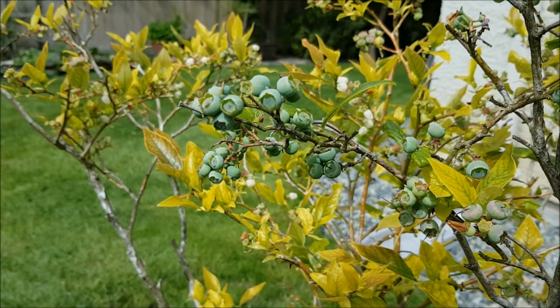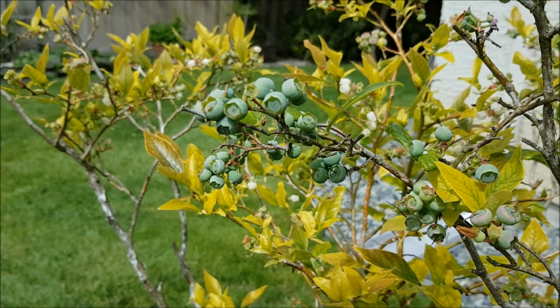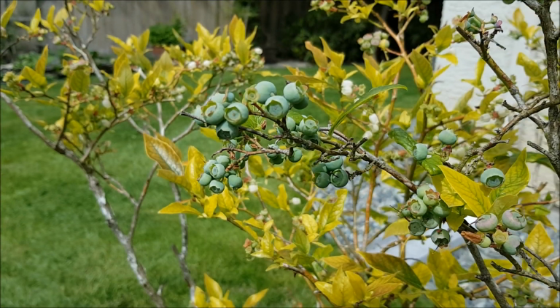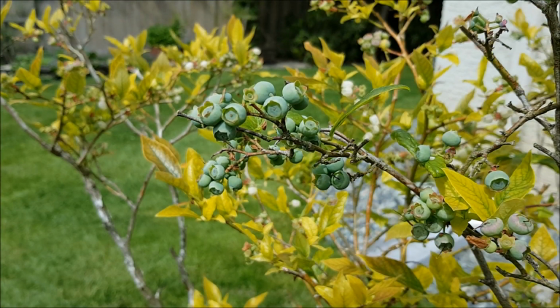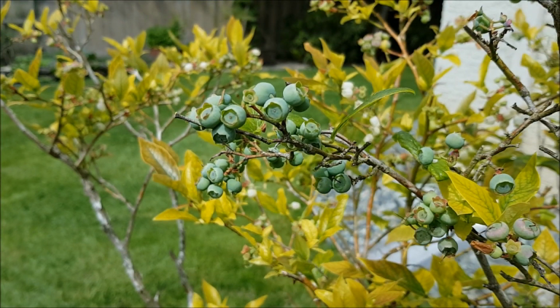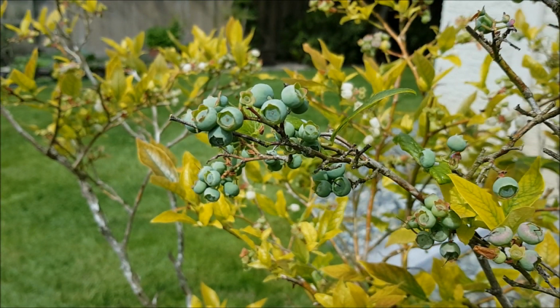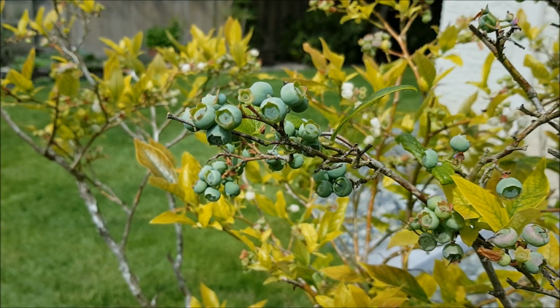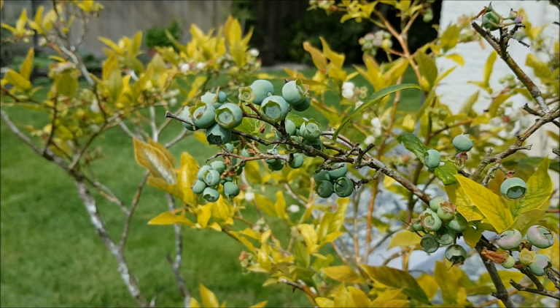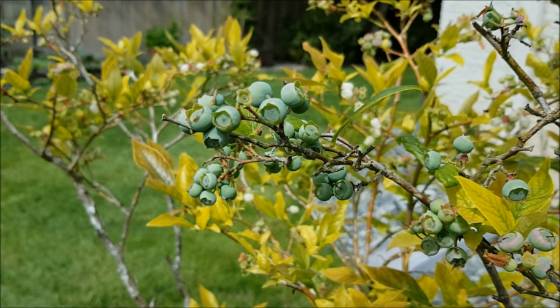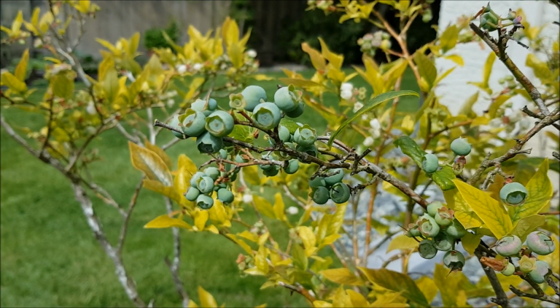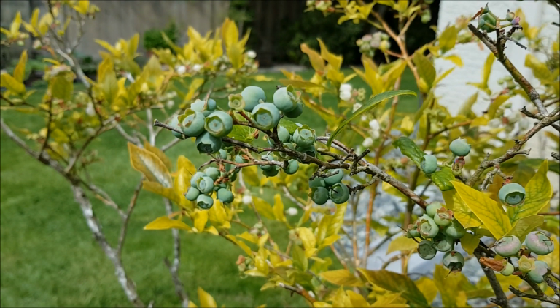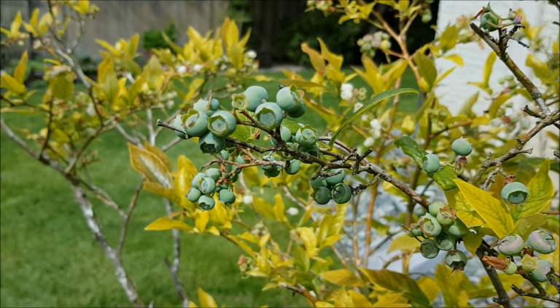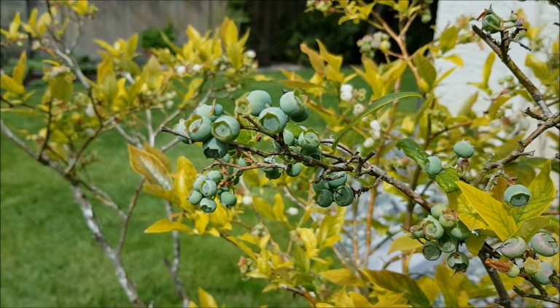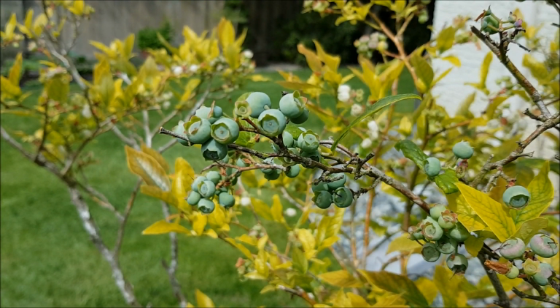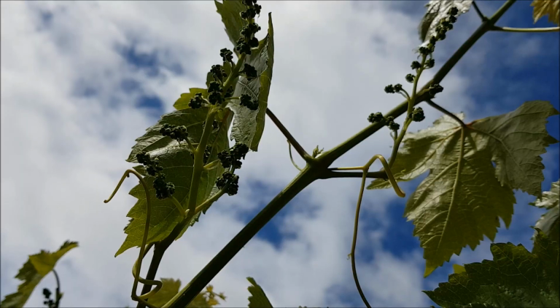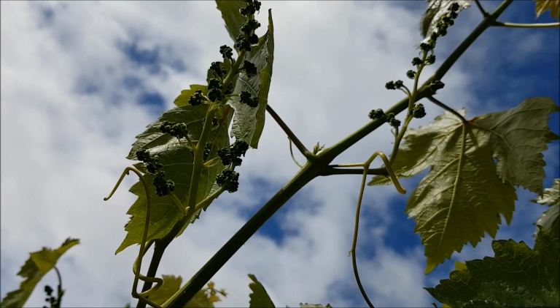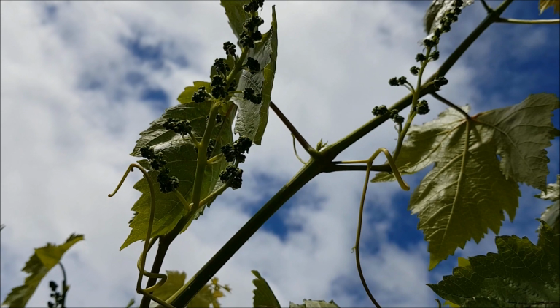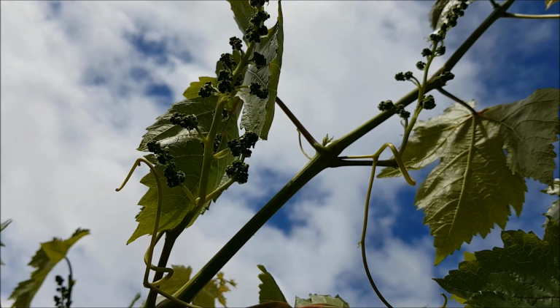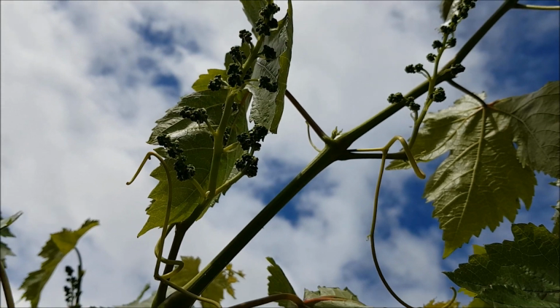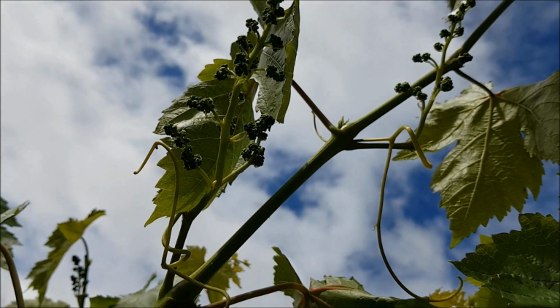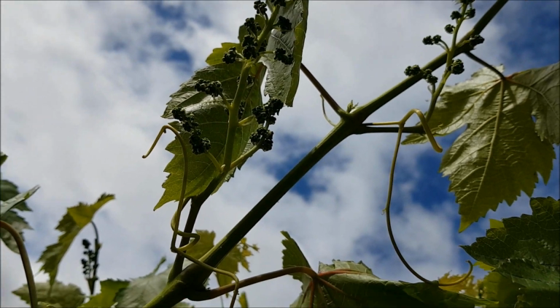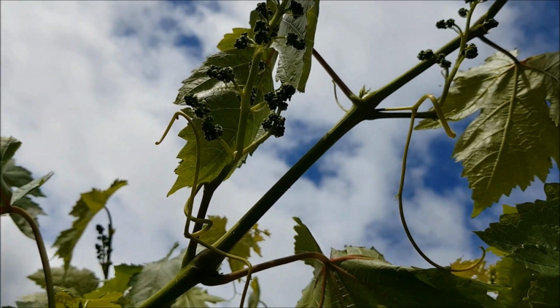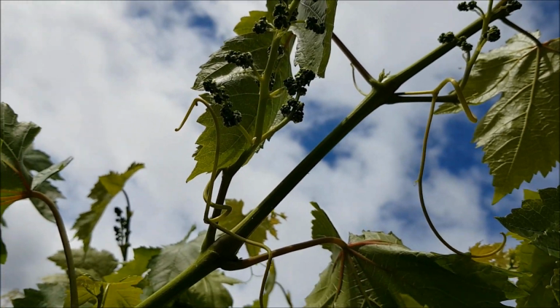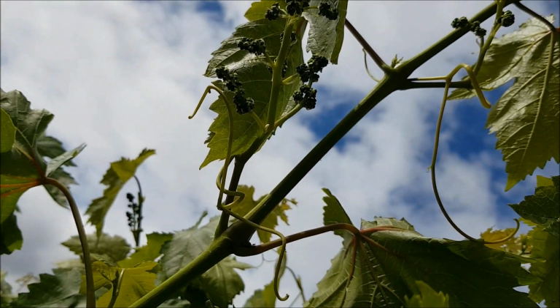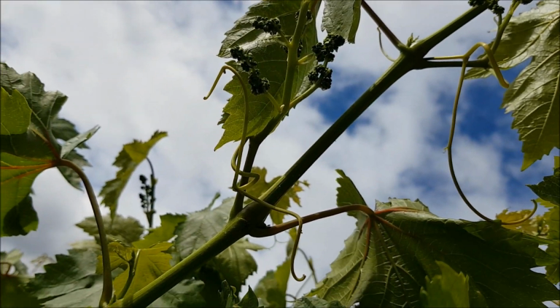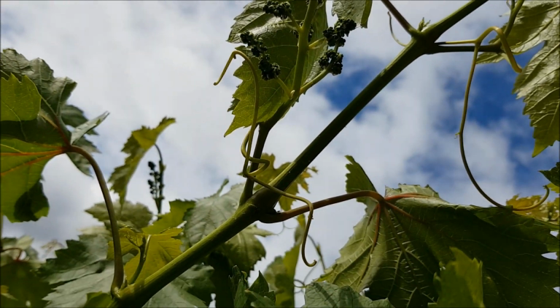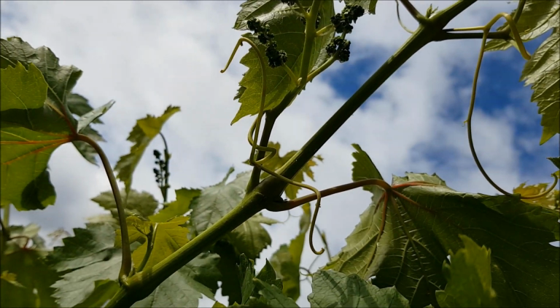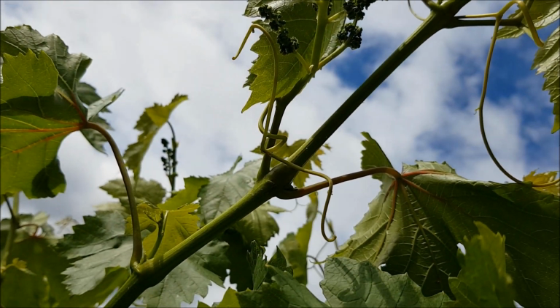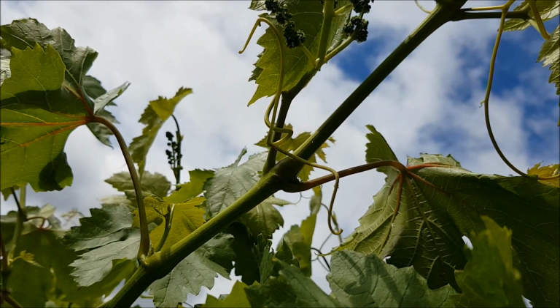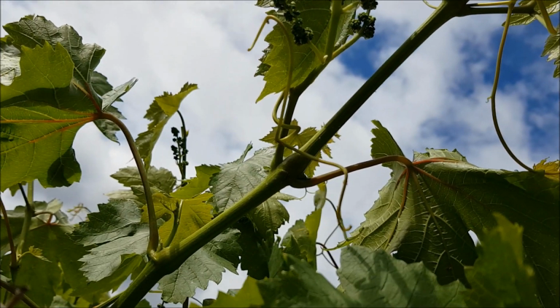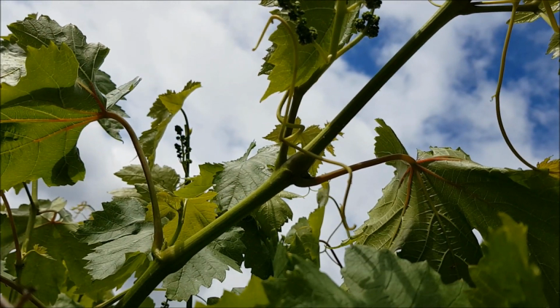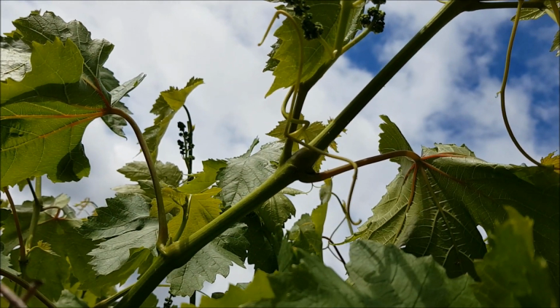Blueberry fruit set. We are going to have some grapes this year.